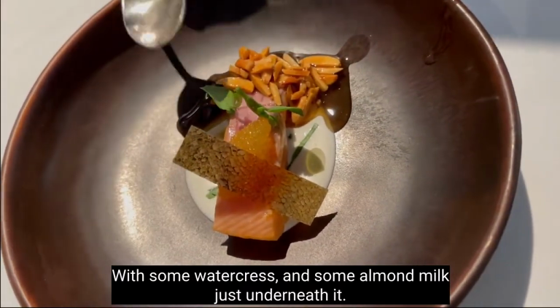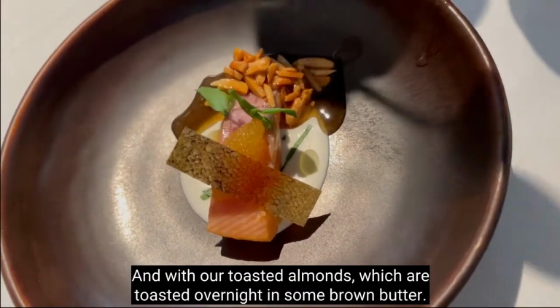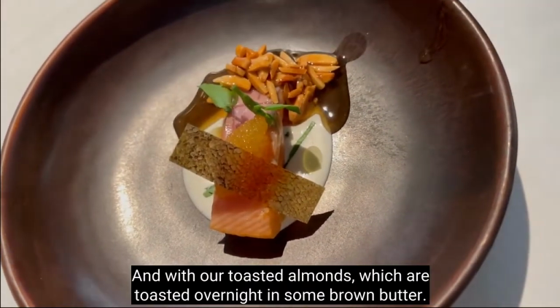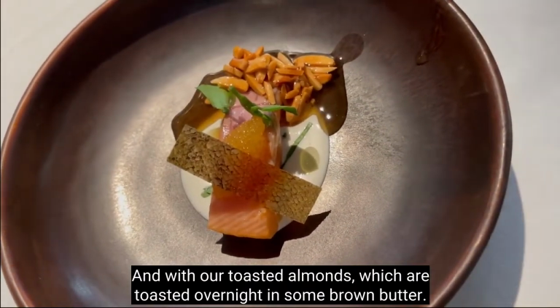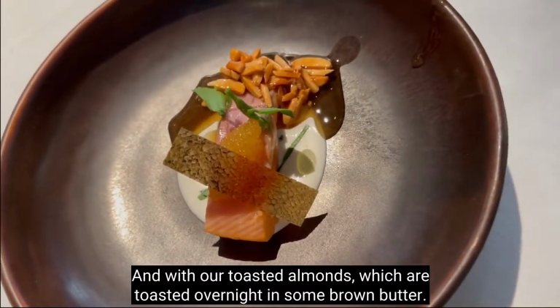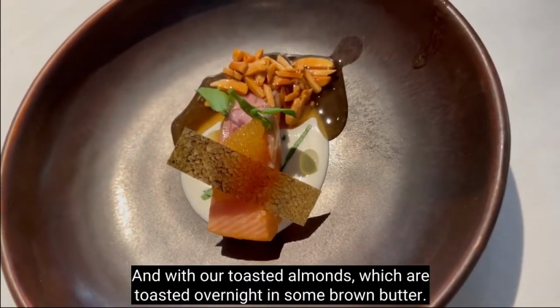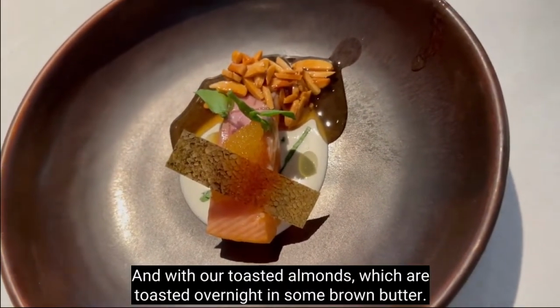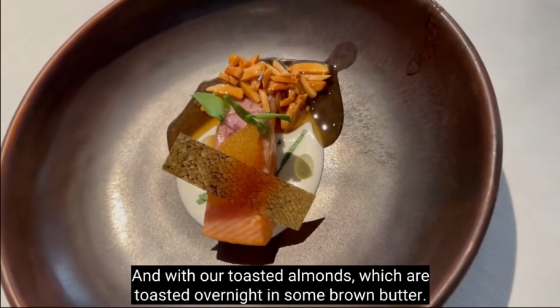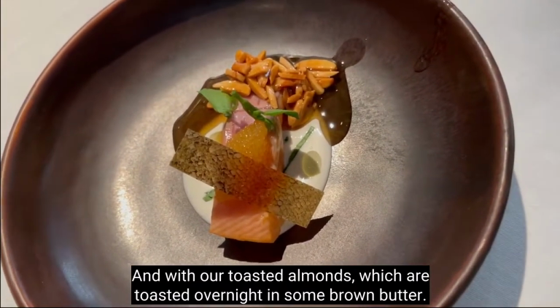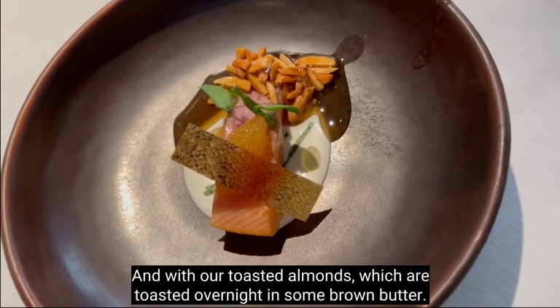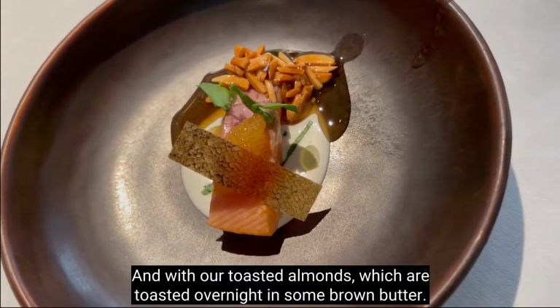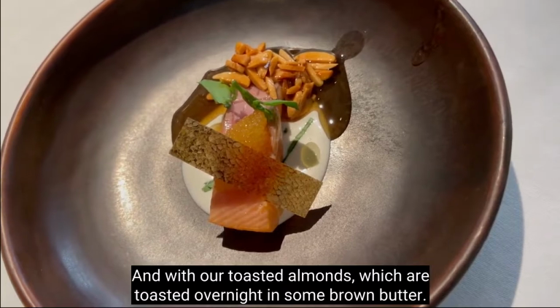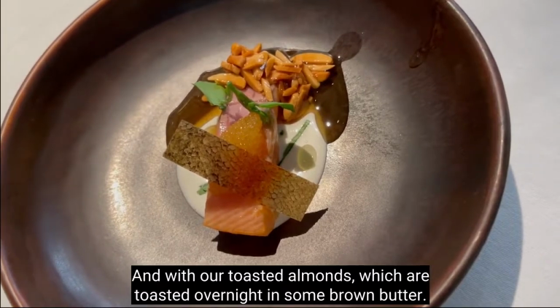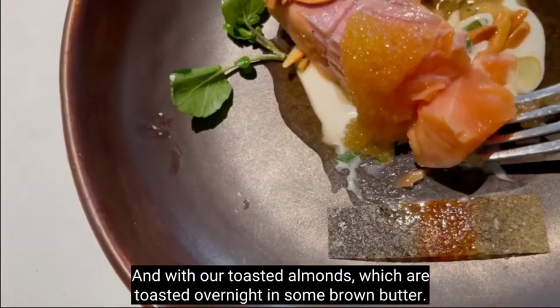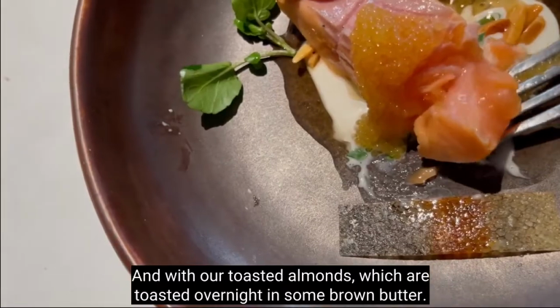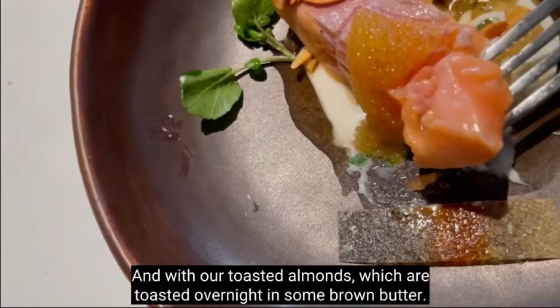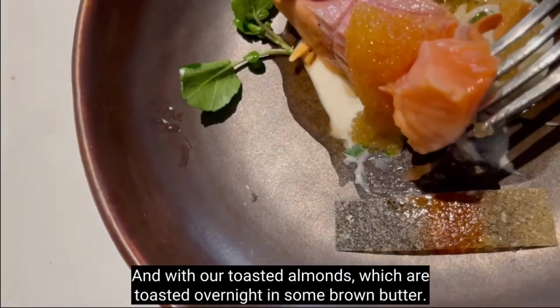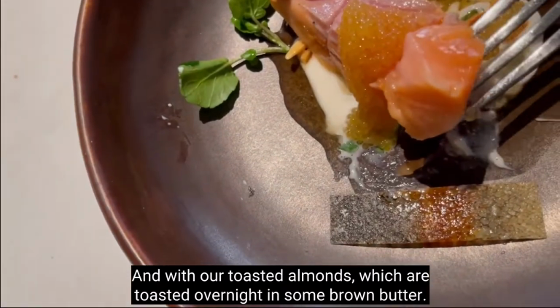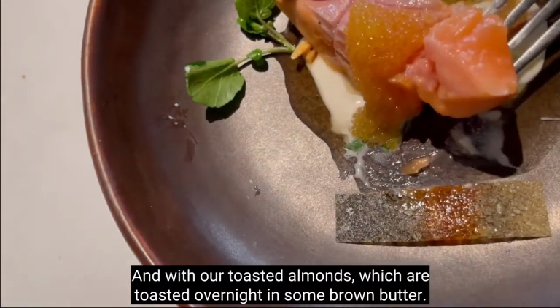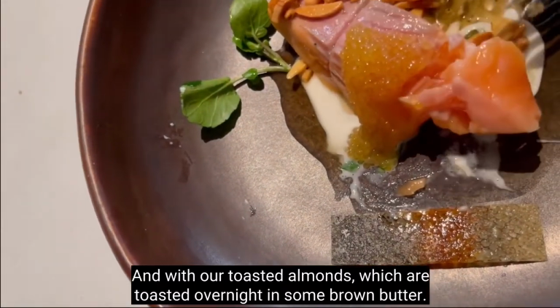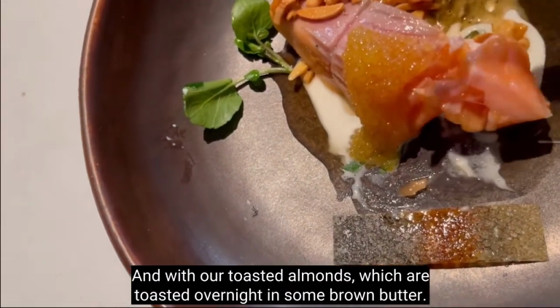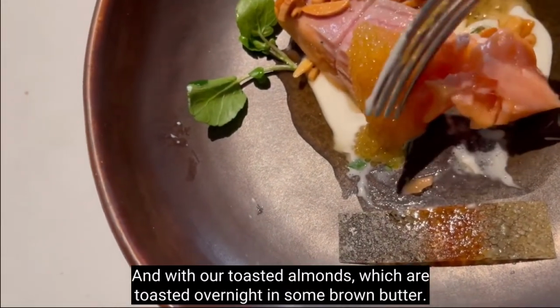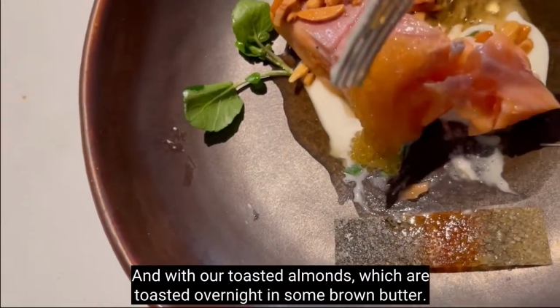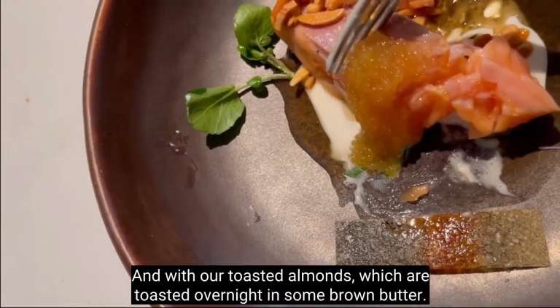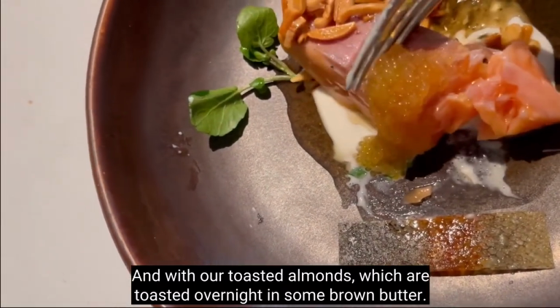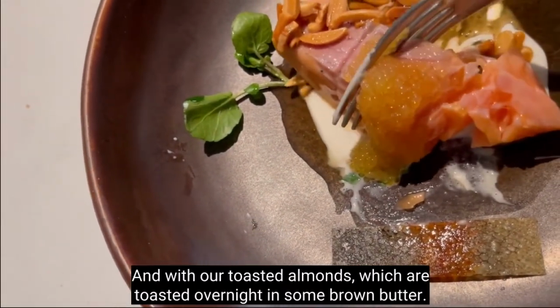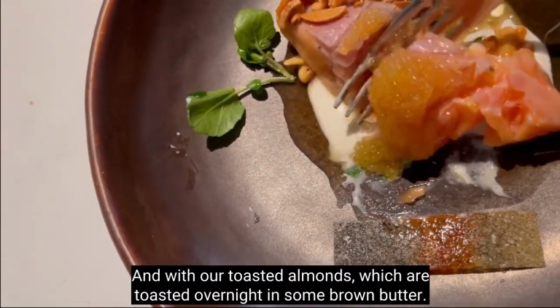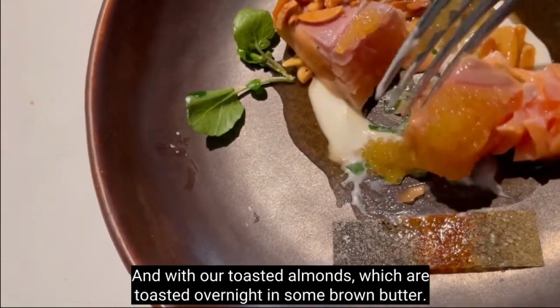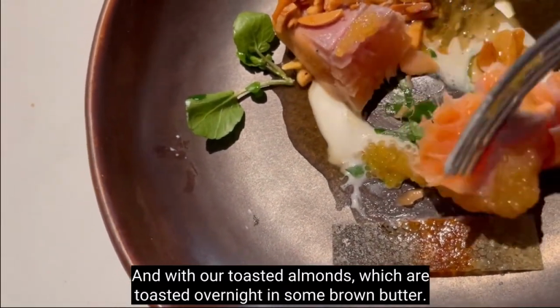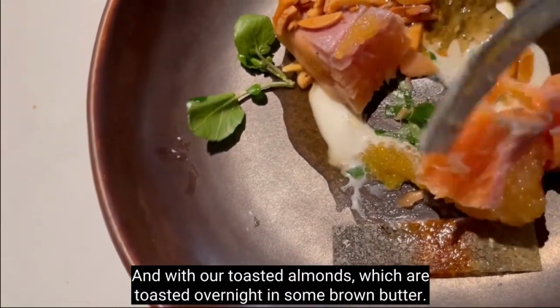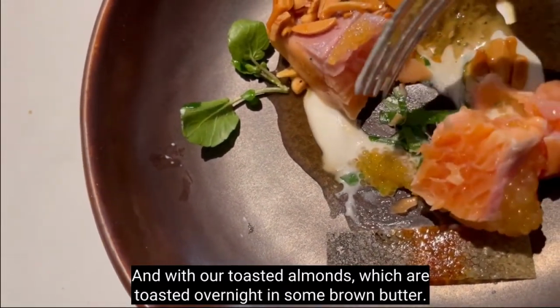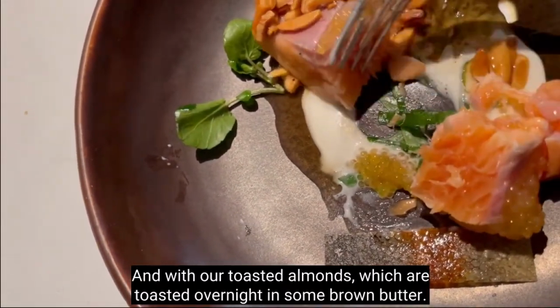The smoked trout comes with some watercress and some almond milk just underneath it, with toasted almonds — toasted overnight — and some brown butter.